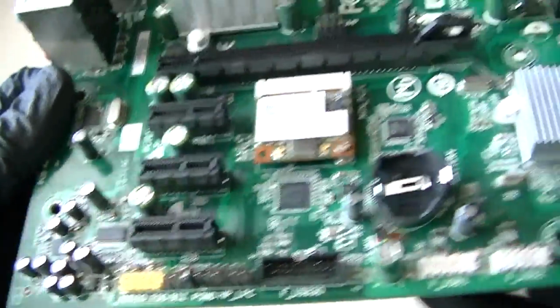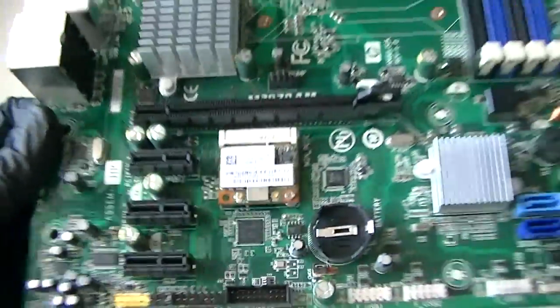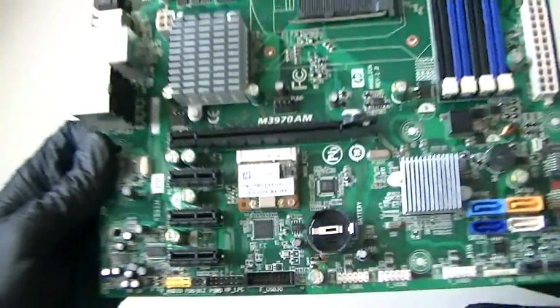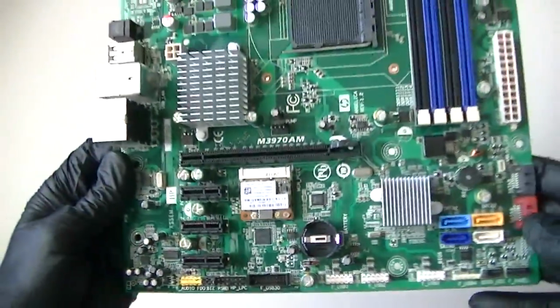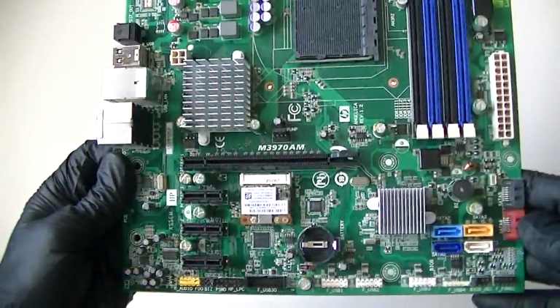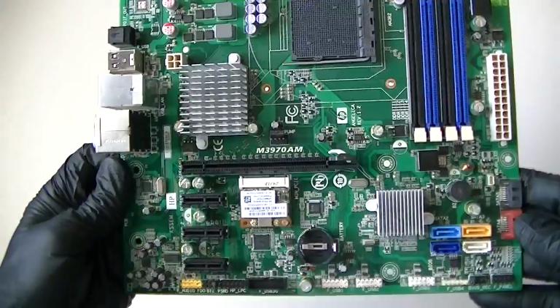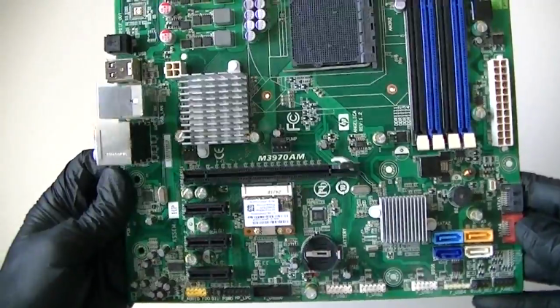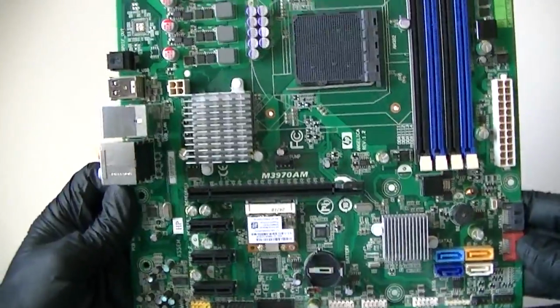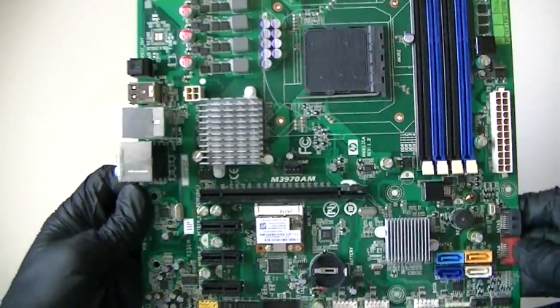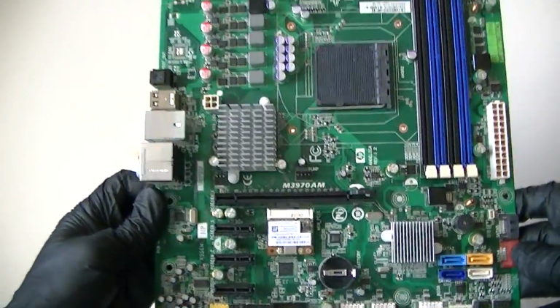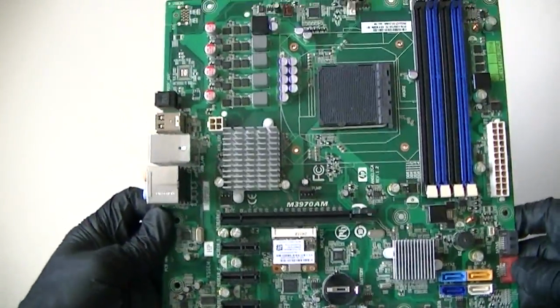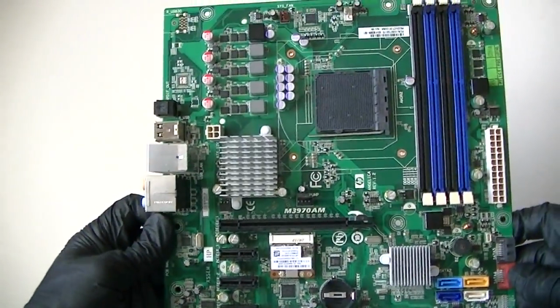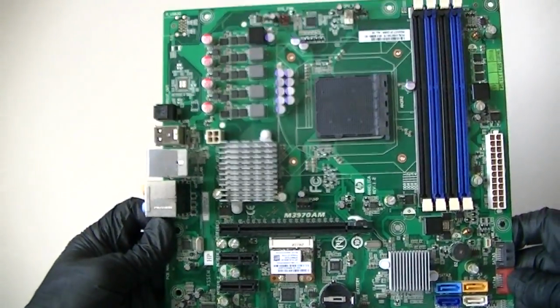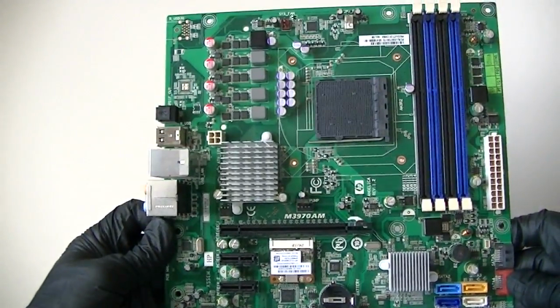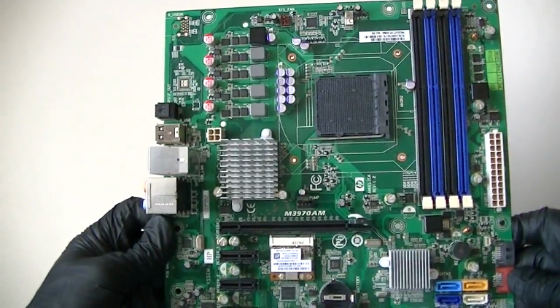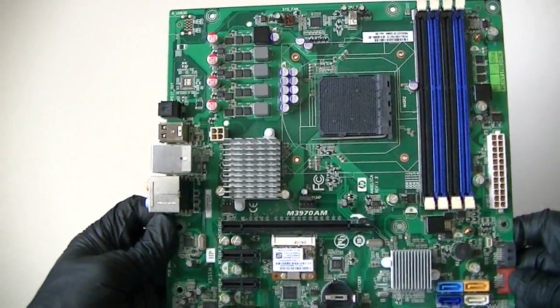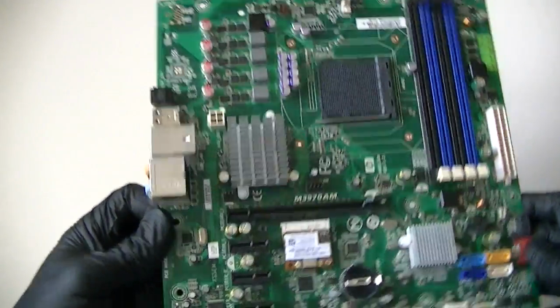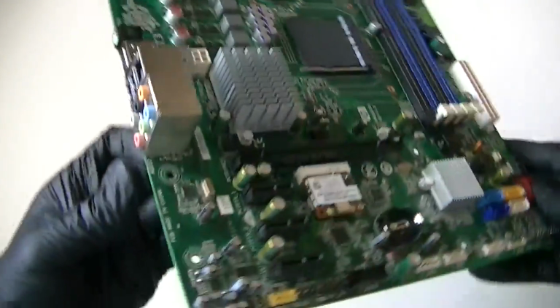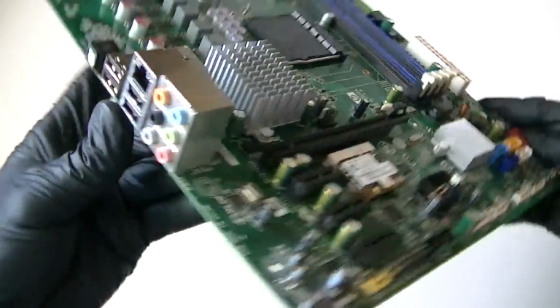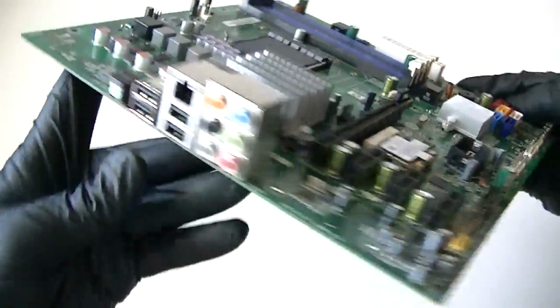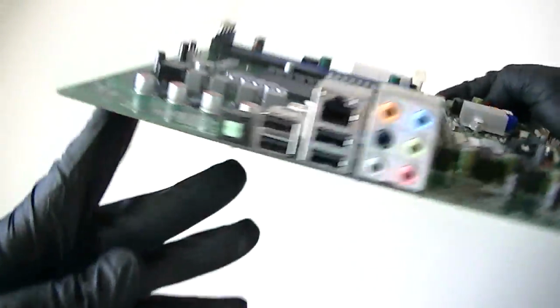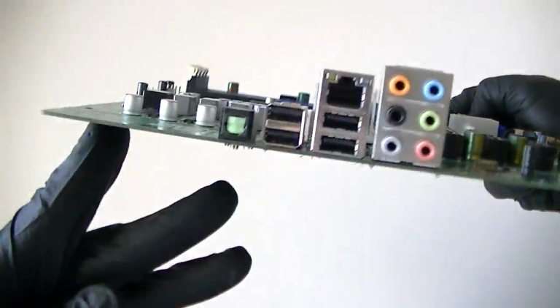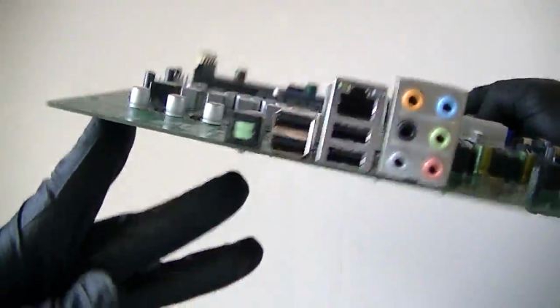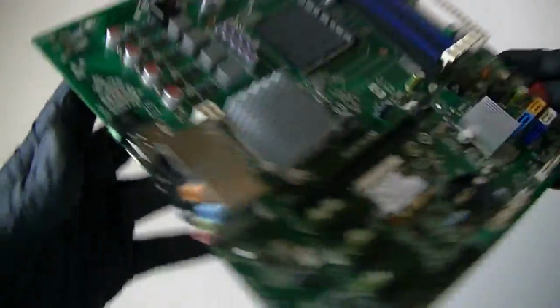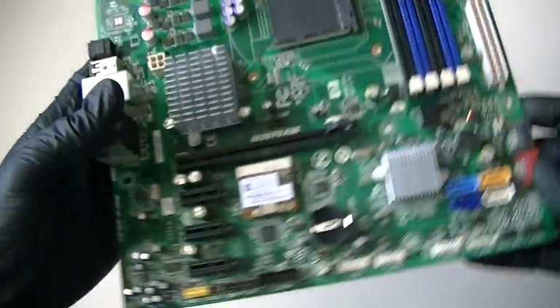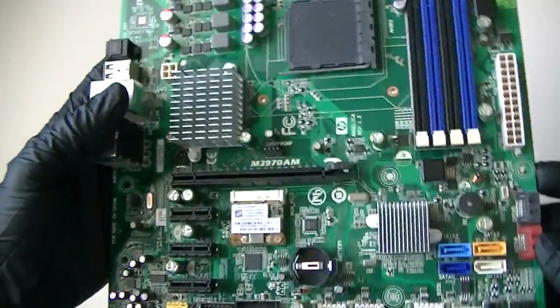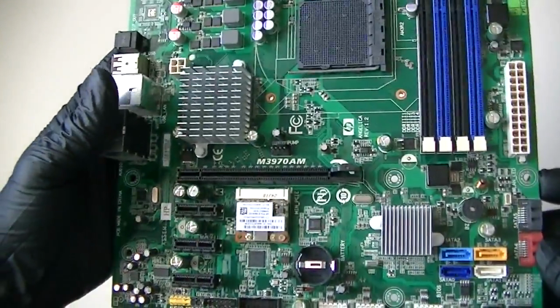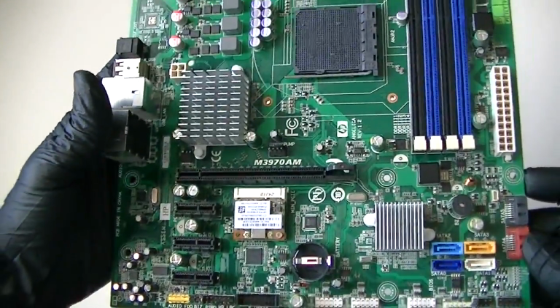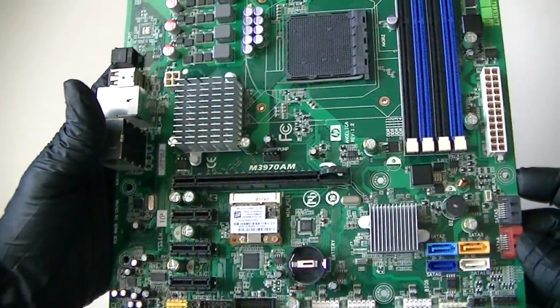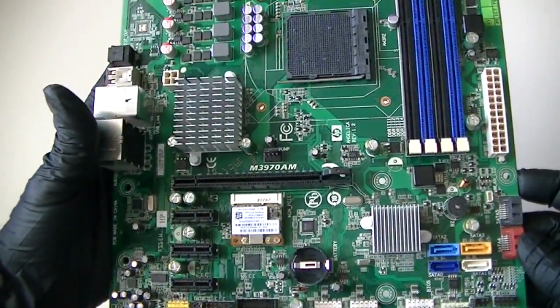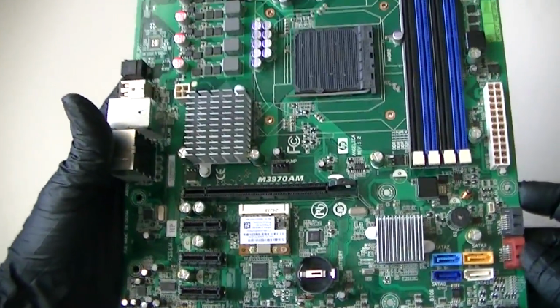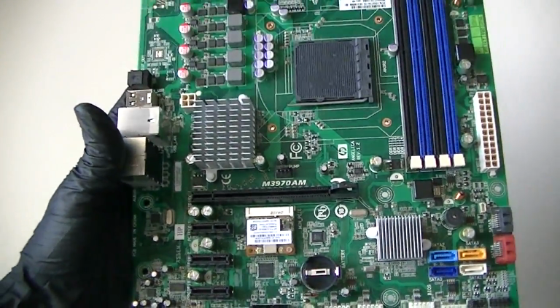So yeah guys, the motherboard works perfectly fine, just making a quick video. Thanks for watching.